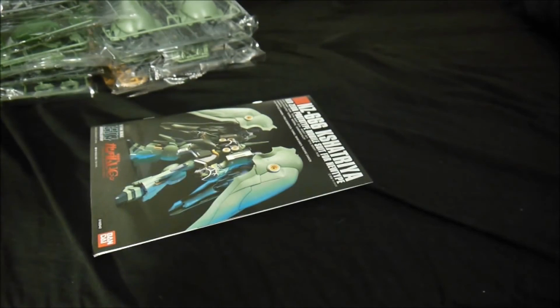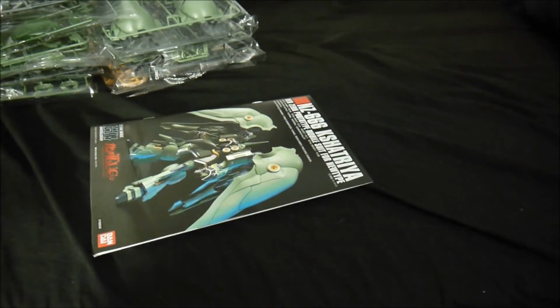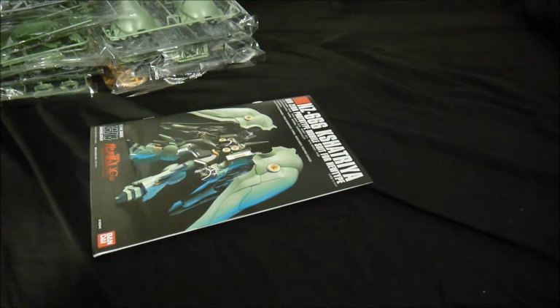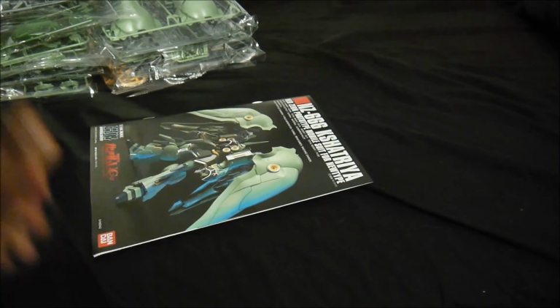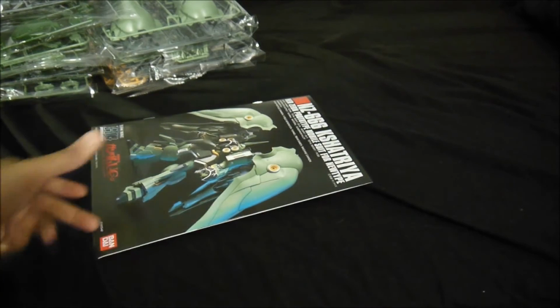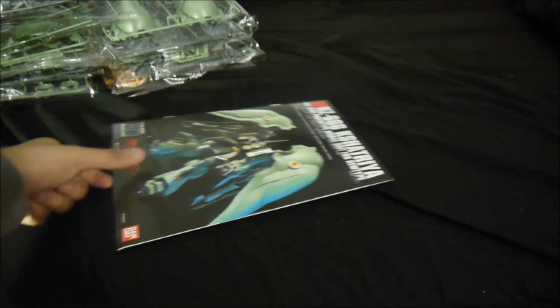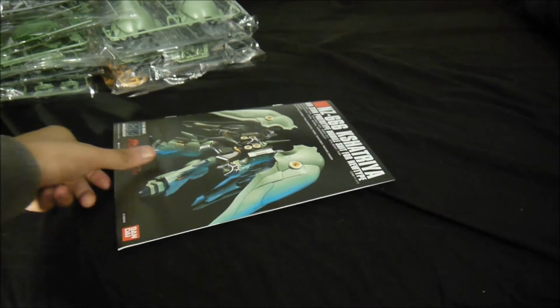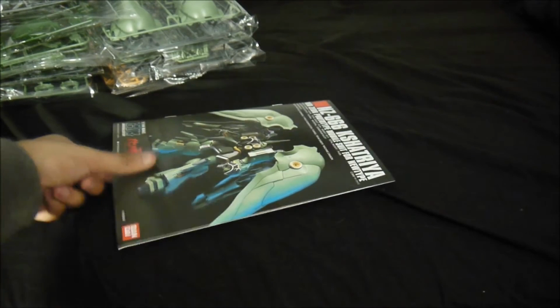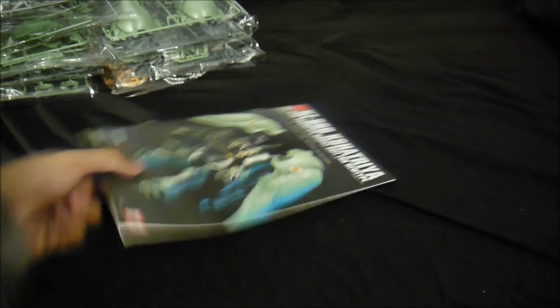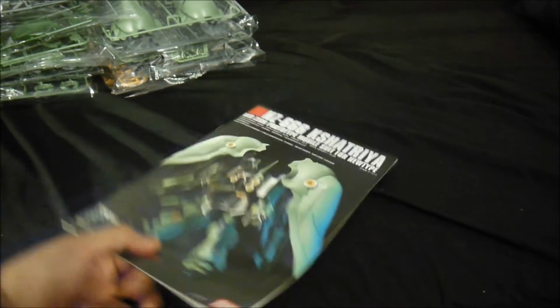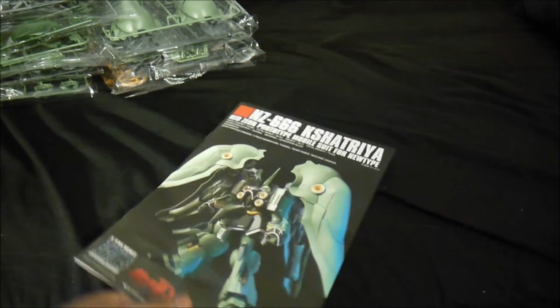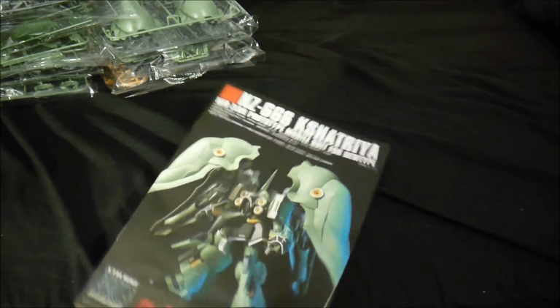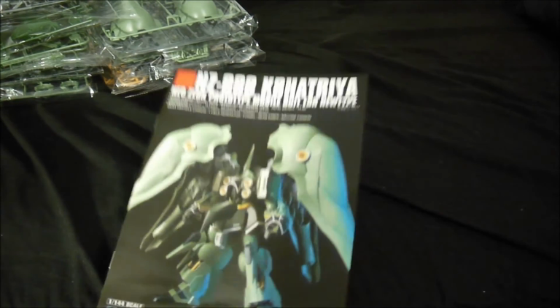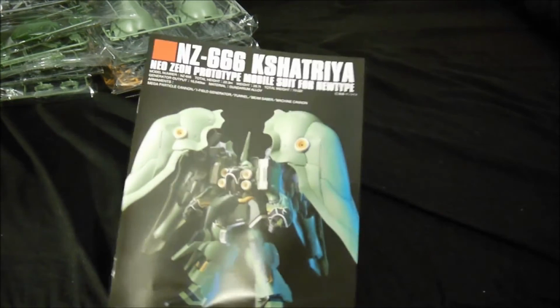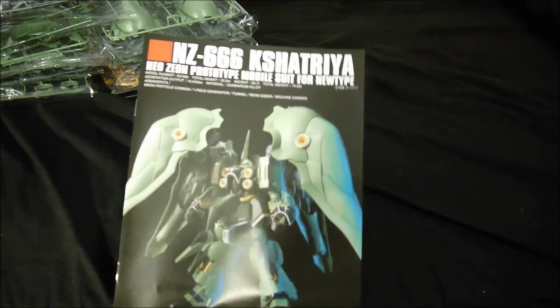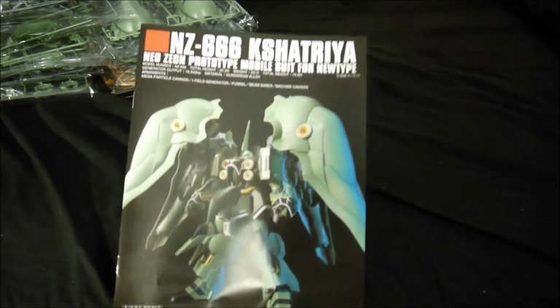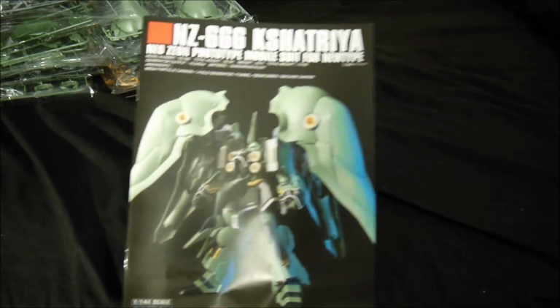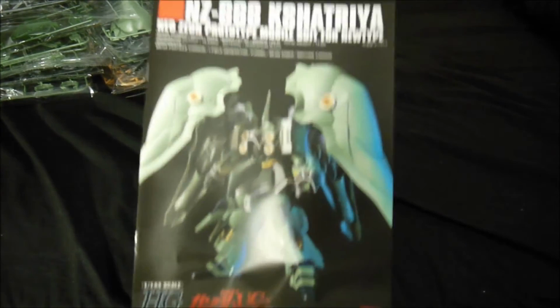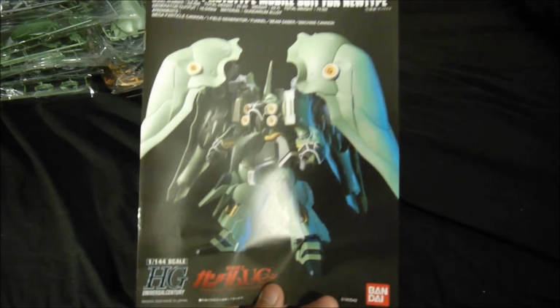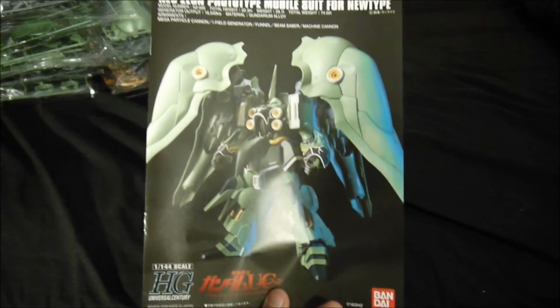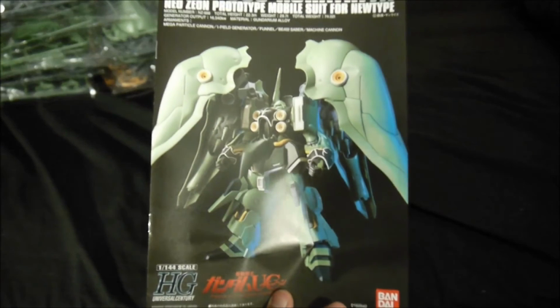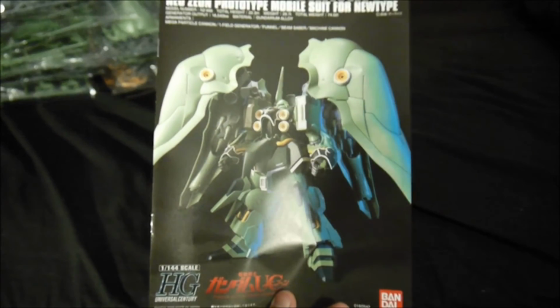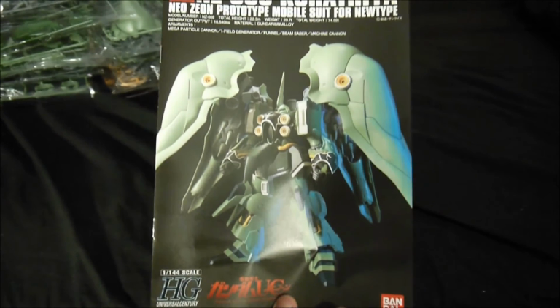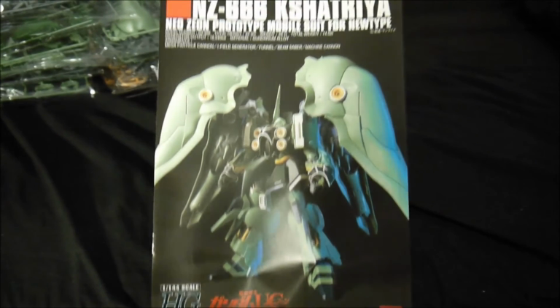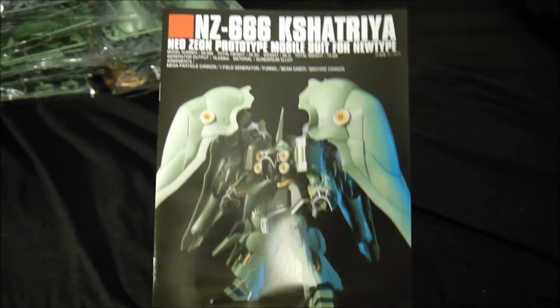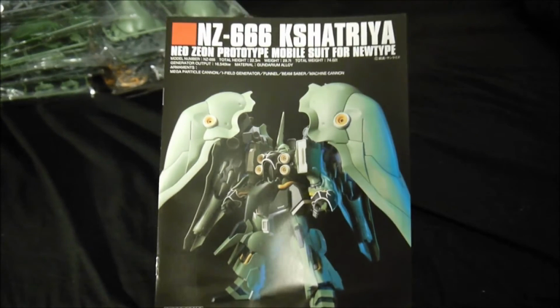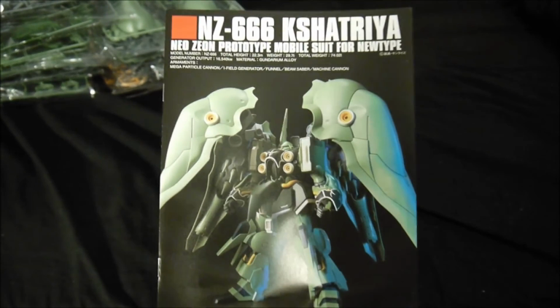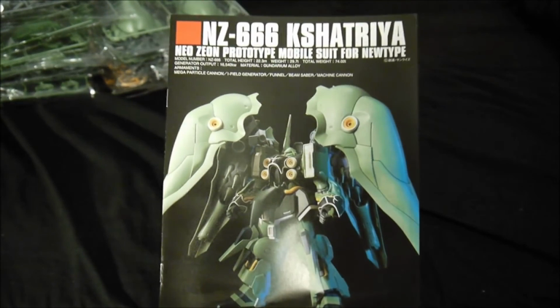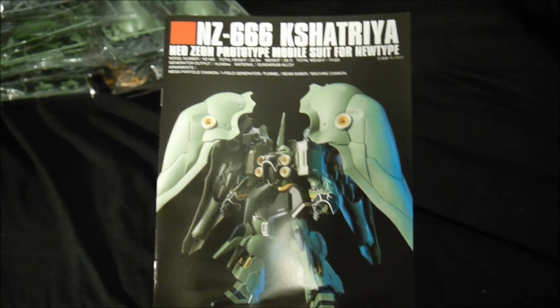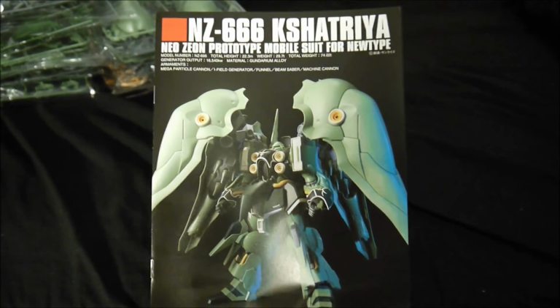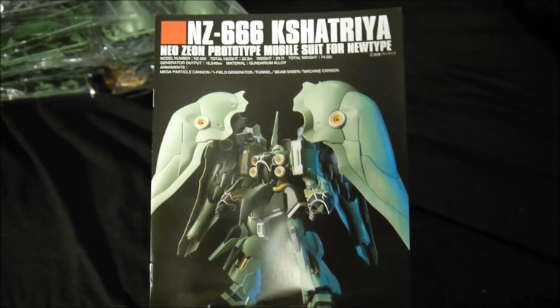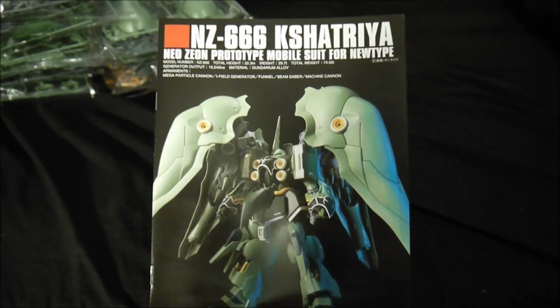That's that for the Kshatriya. On to the next unboxing.